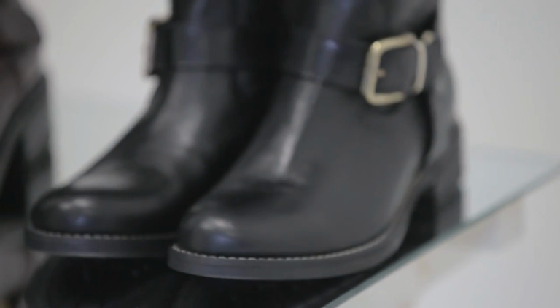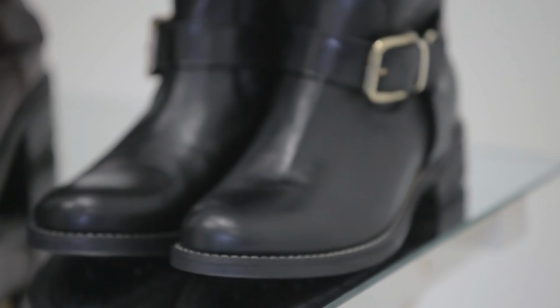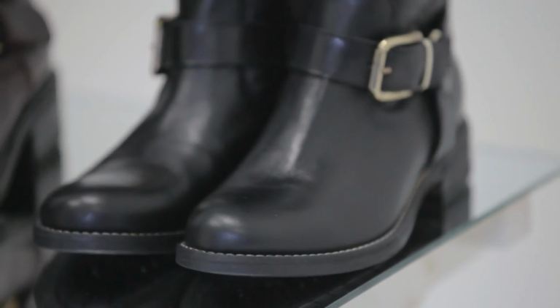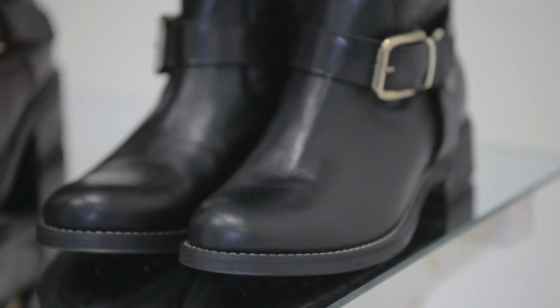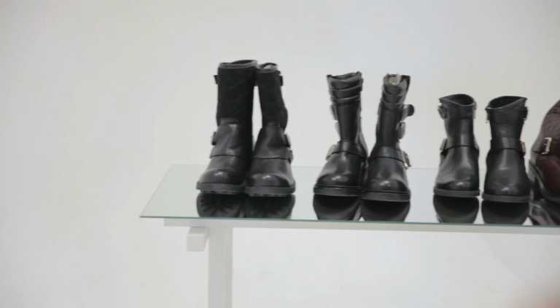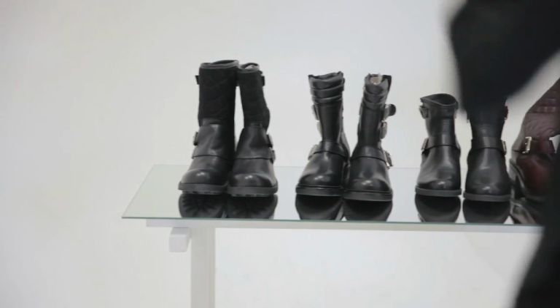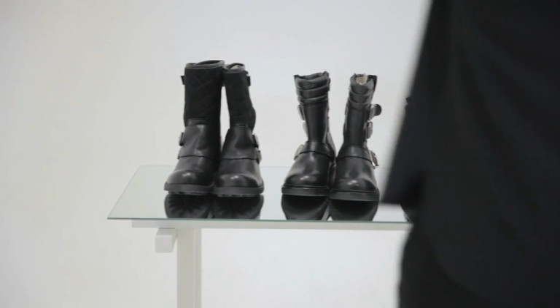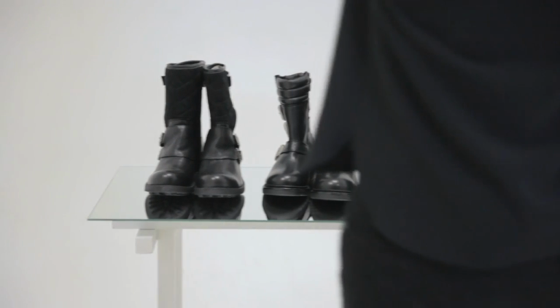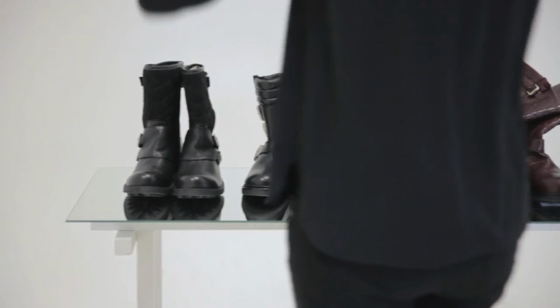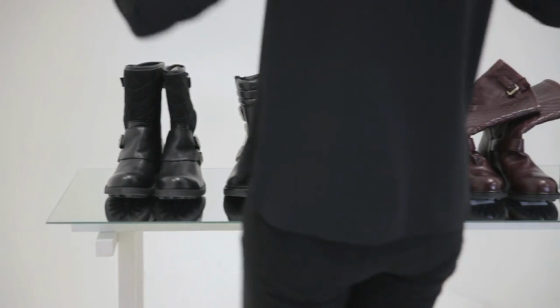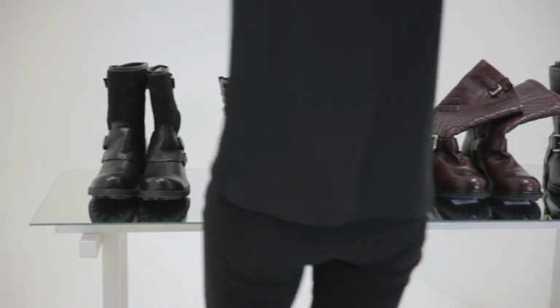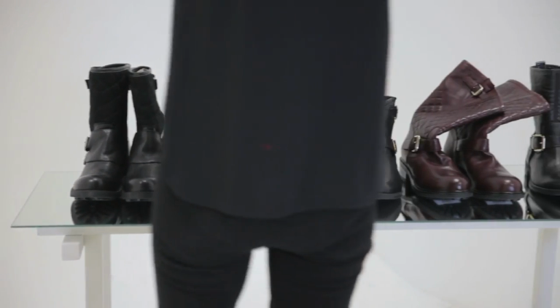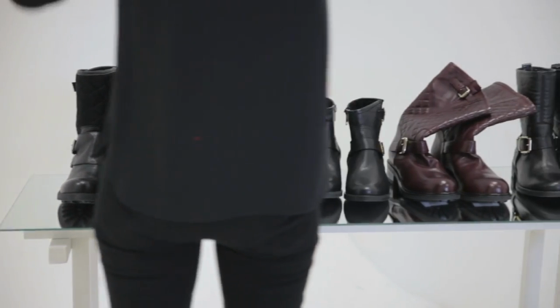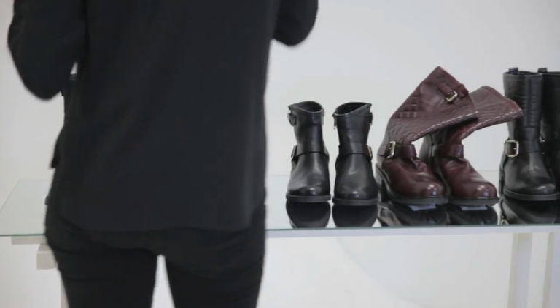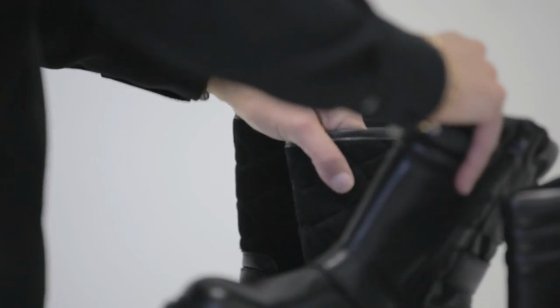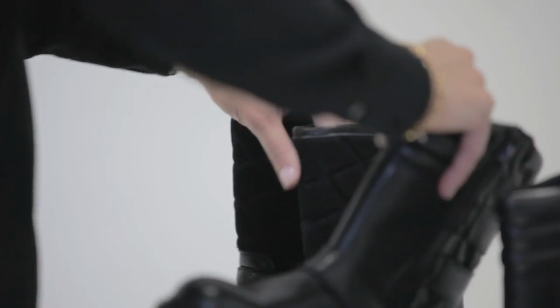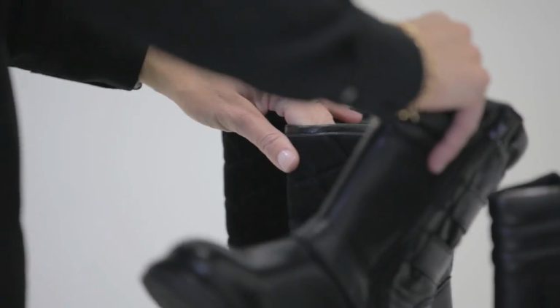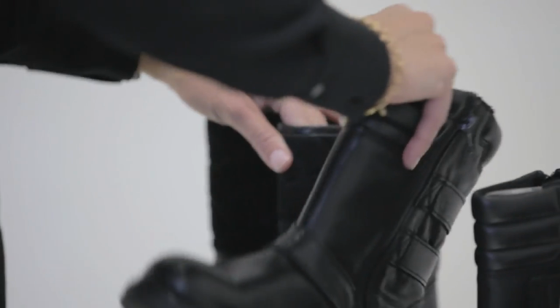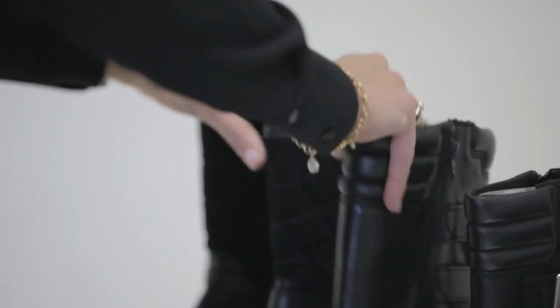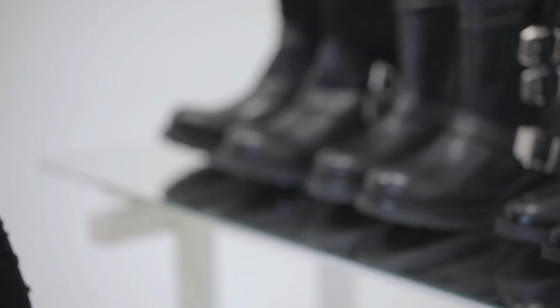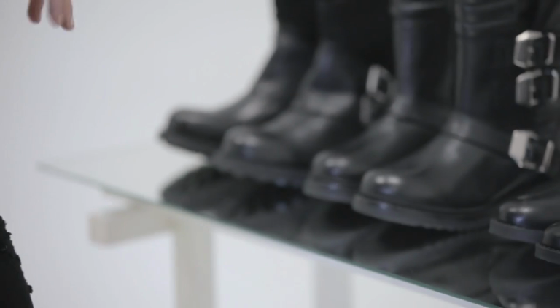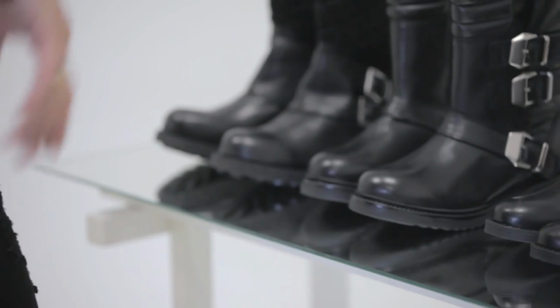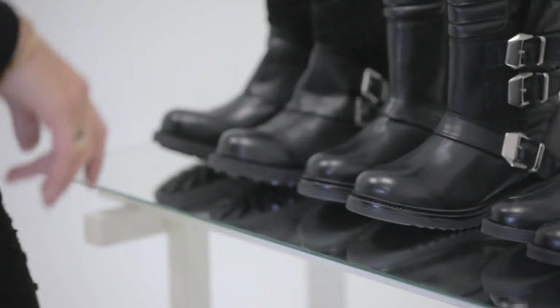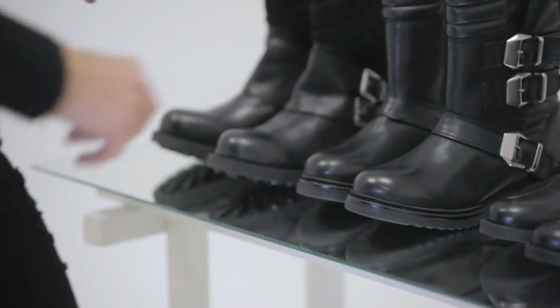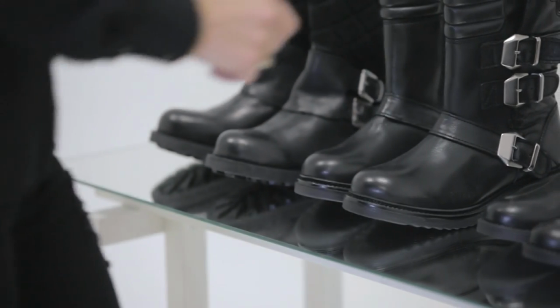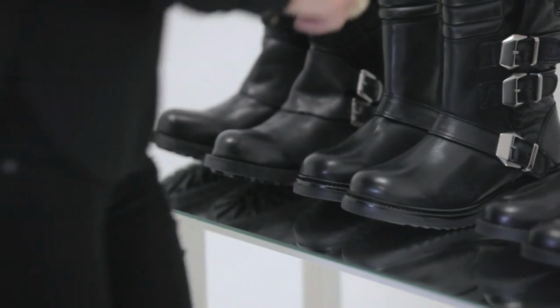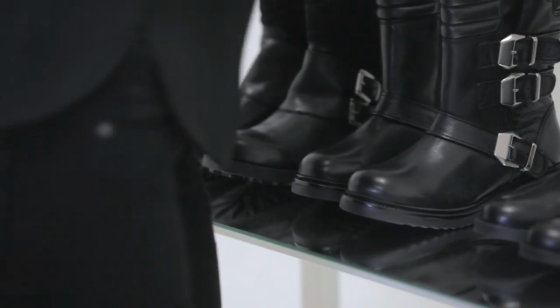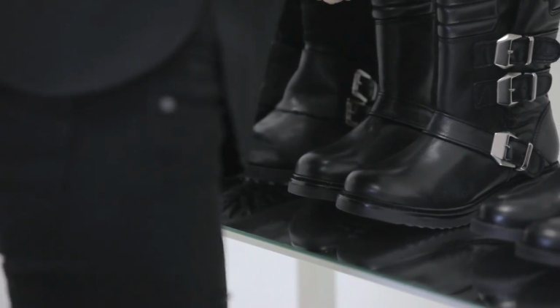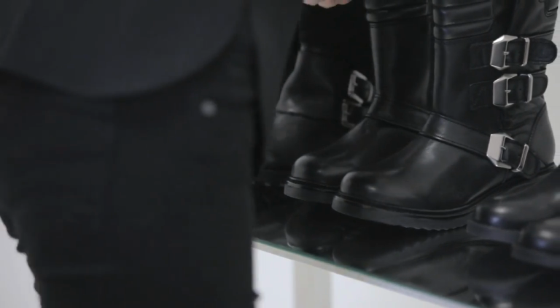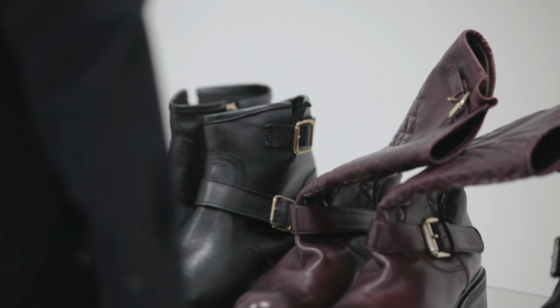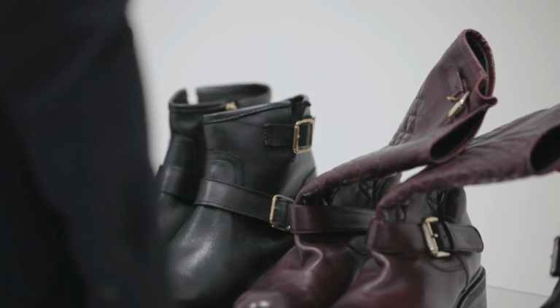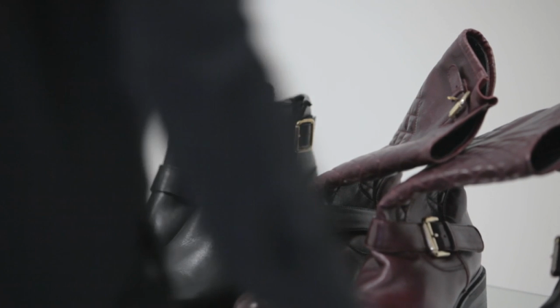Having a practical, comfortable flat boot that looks smart in the winter will change your life. I promise, it's not an exaggeration.